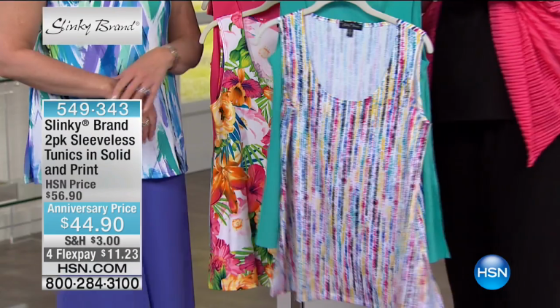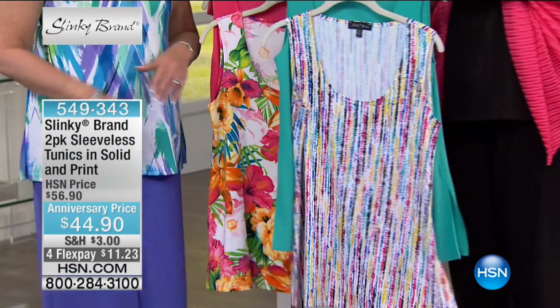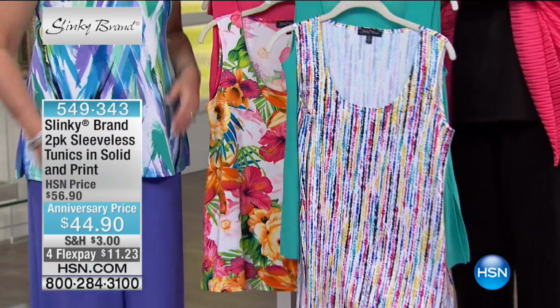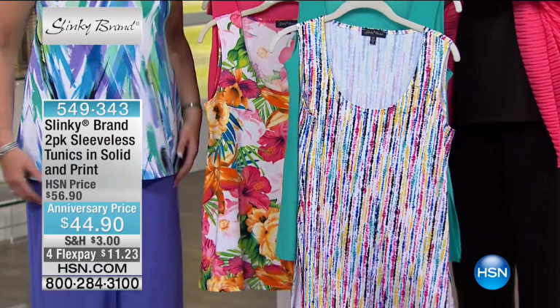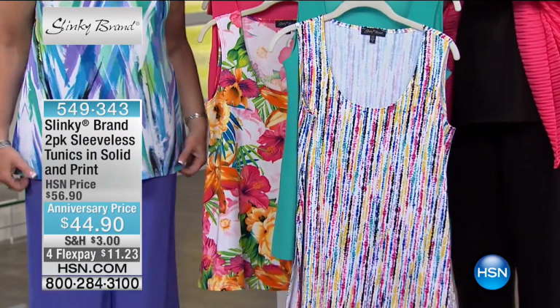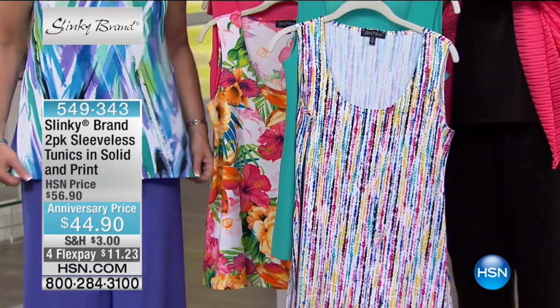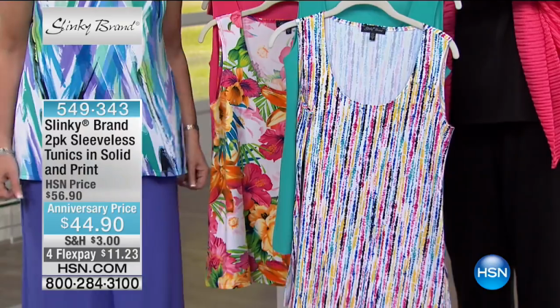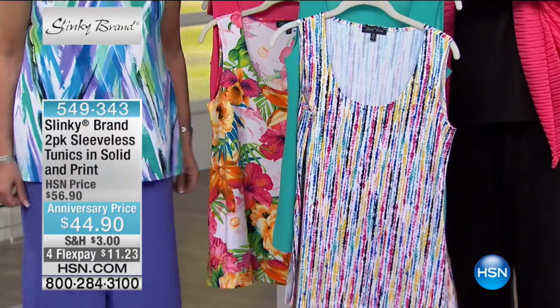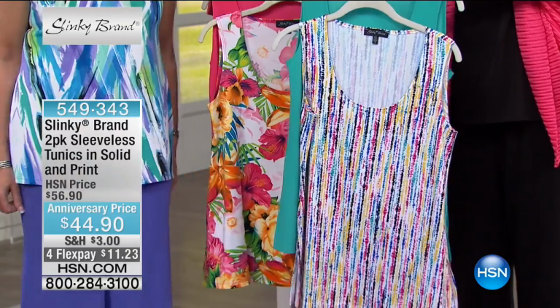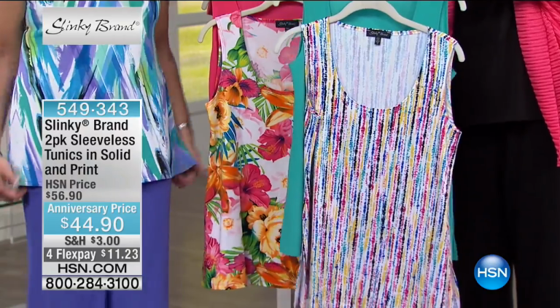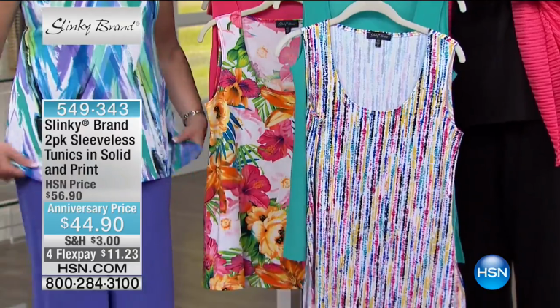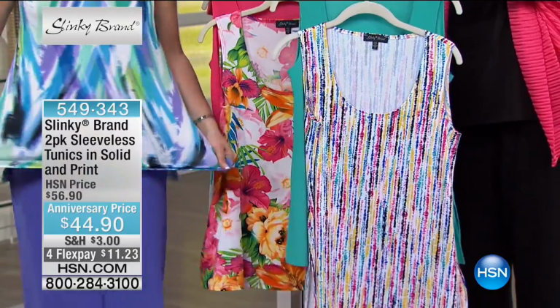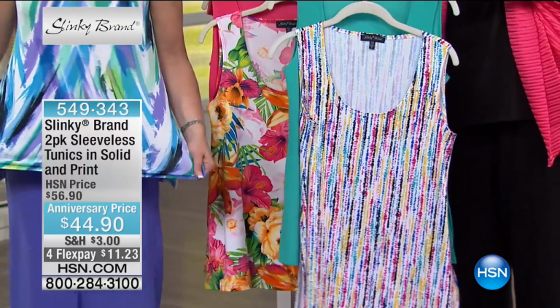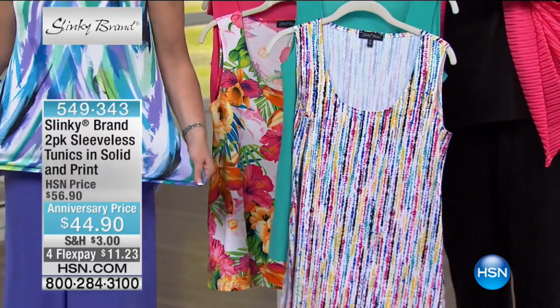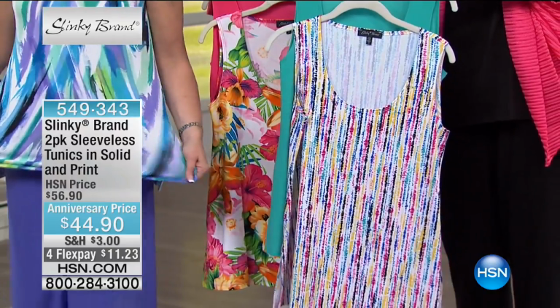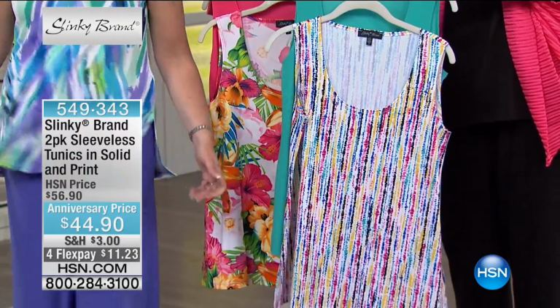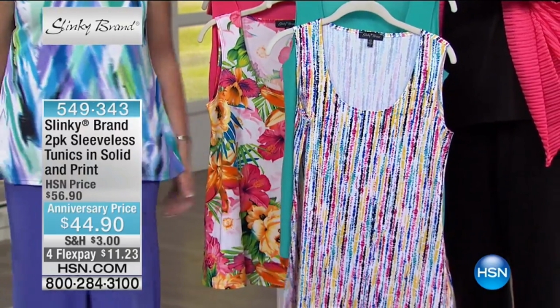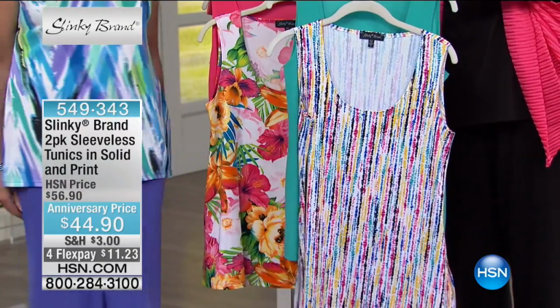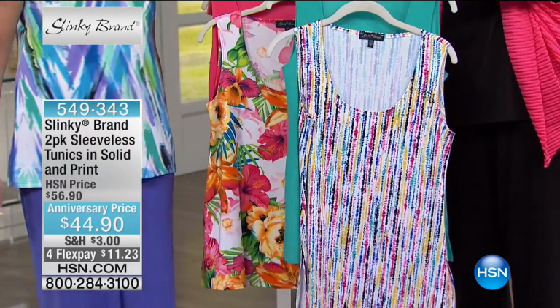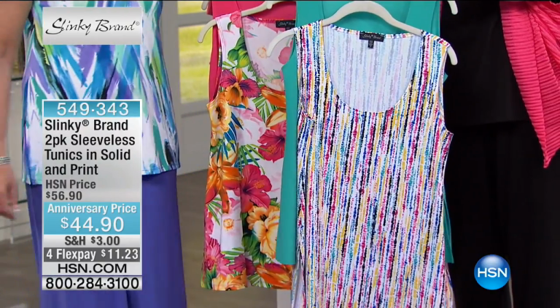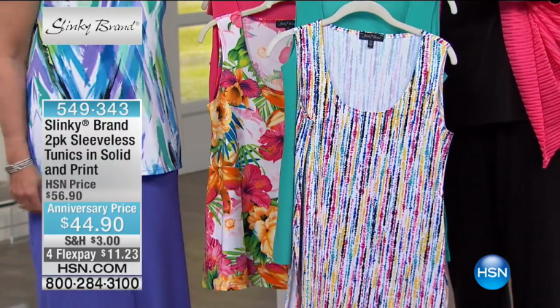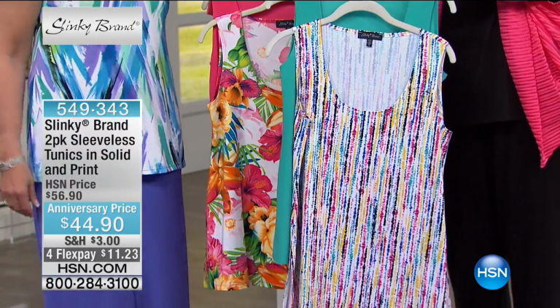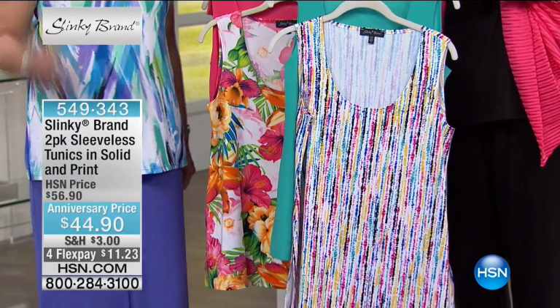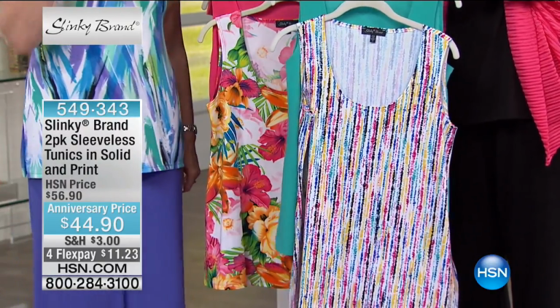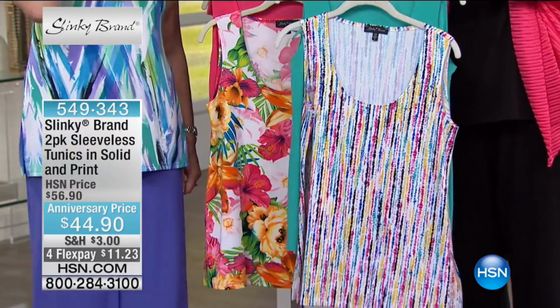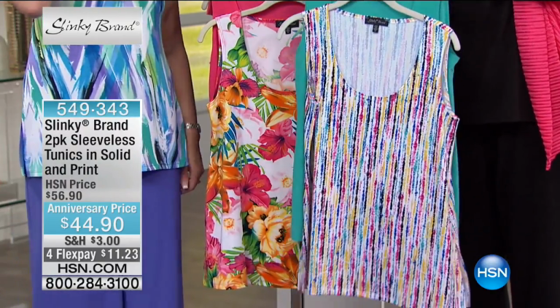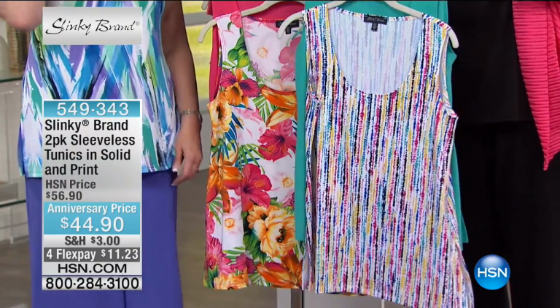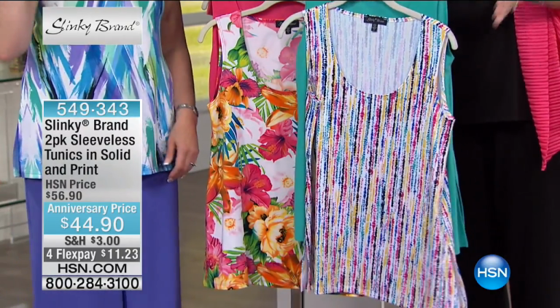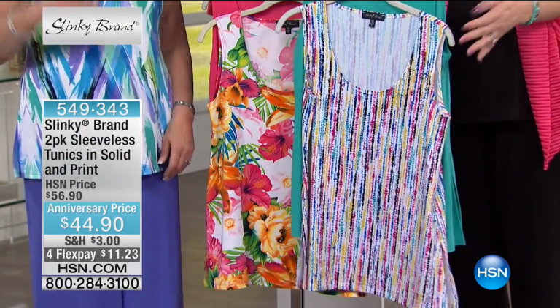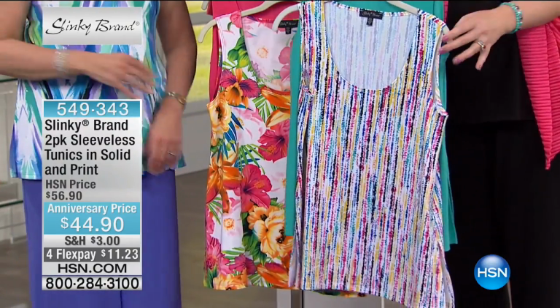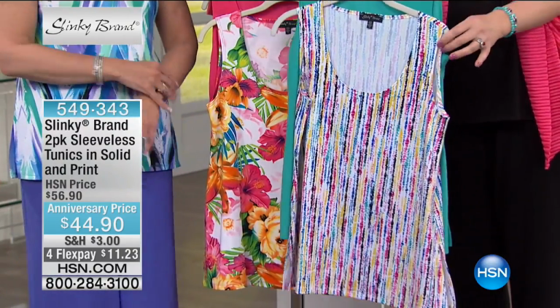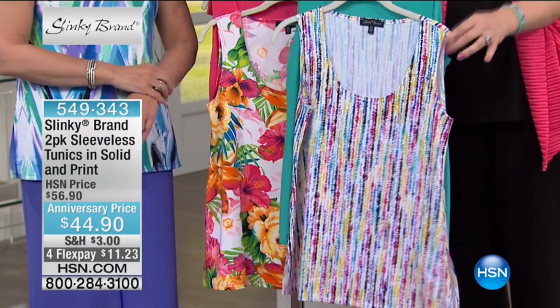We're going to run you through, because I know I see Marlo standing by, coming up with Susie Orman. You don't want to miss out on that.